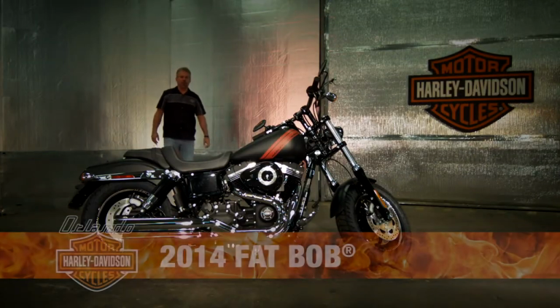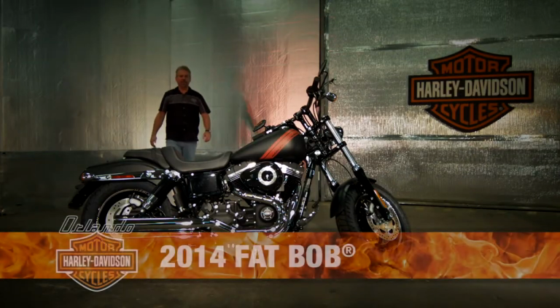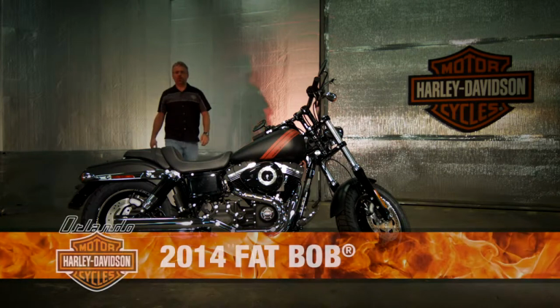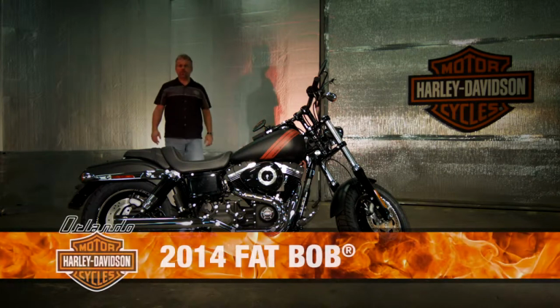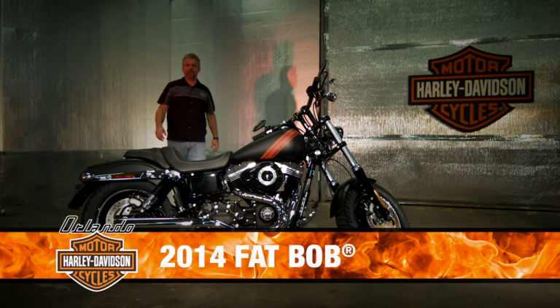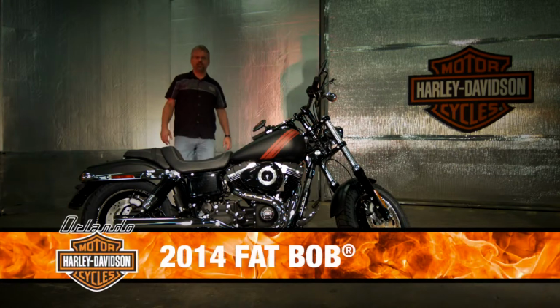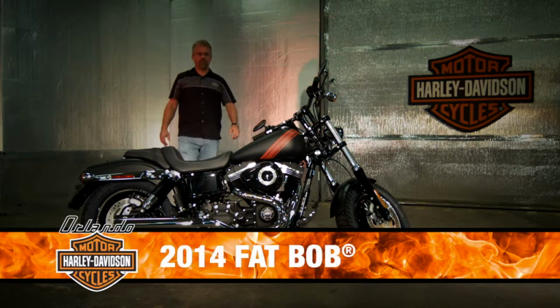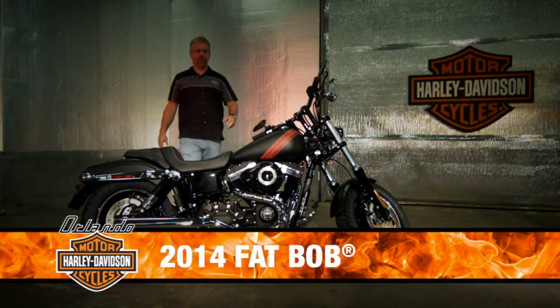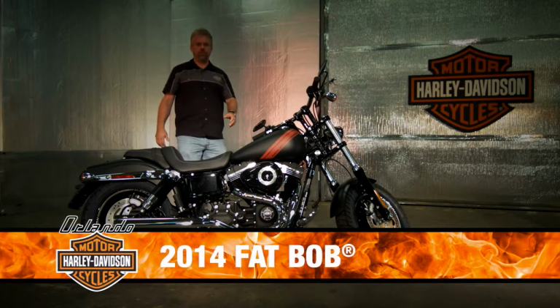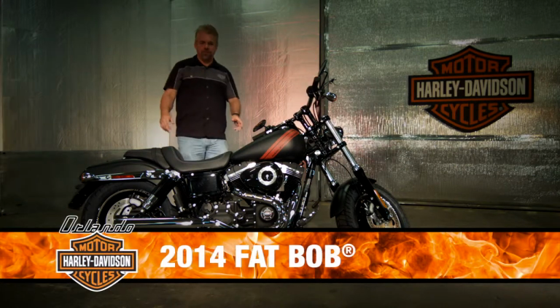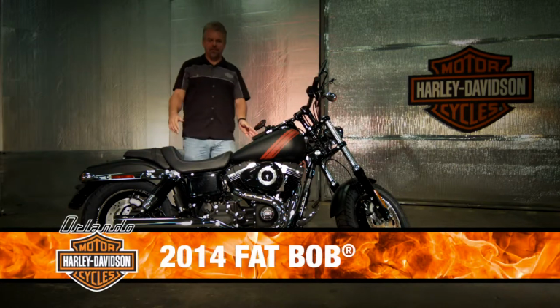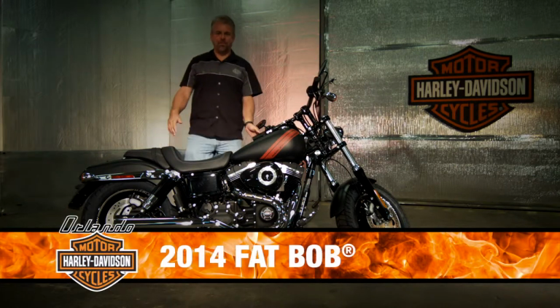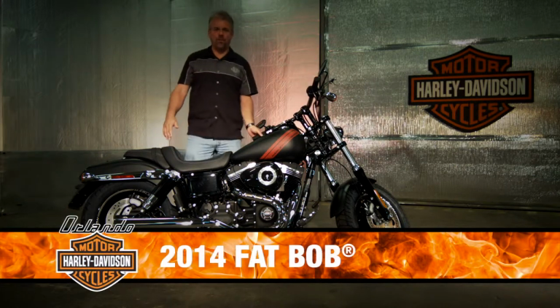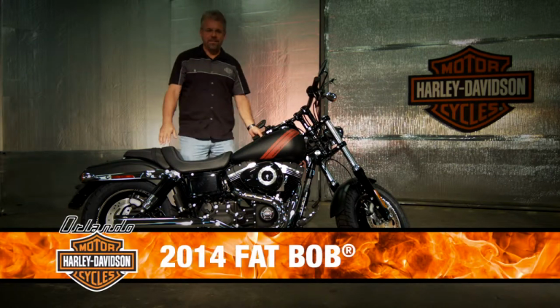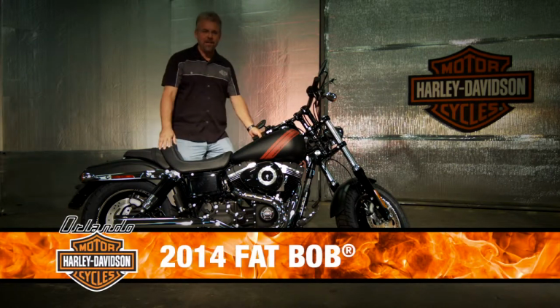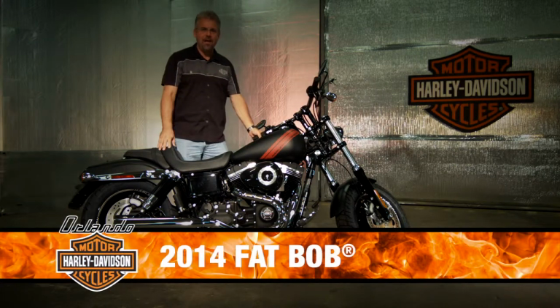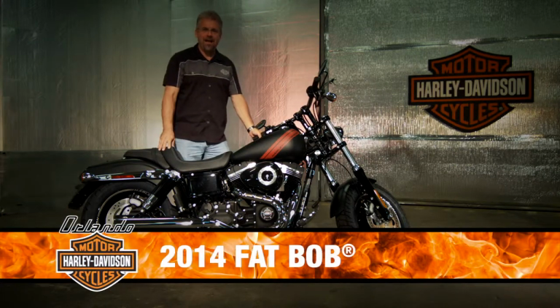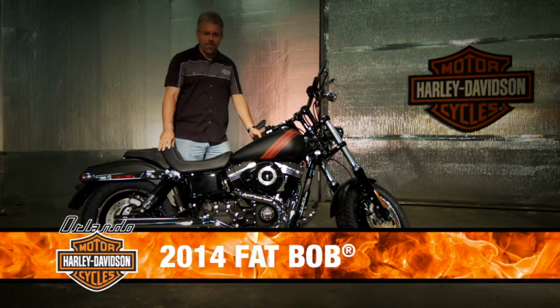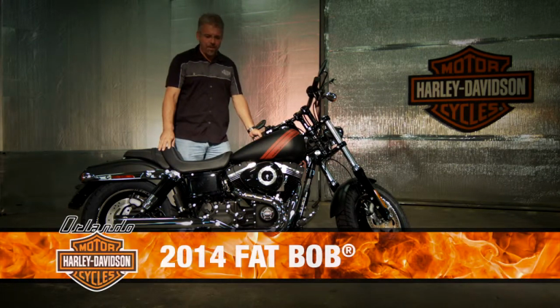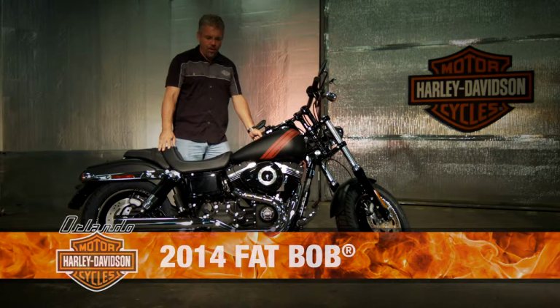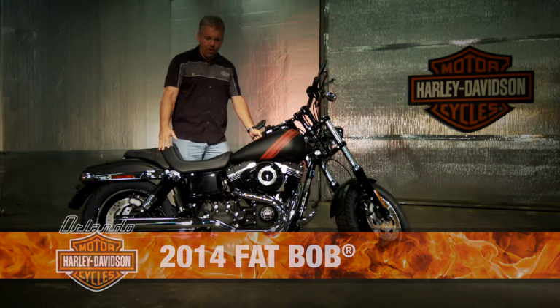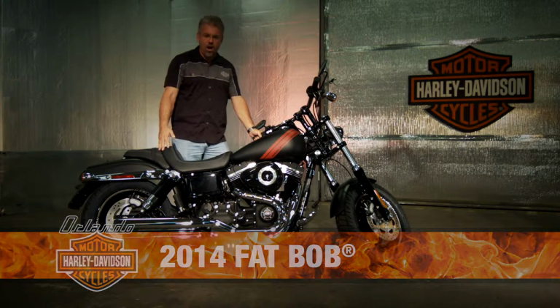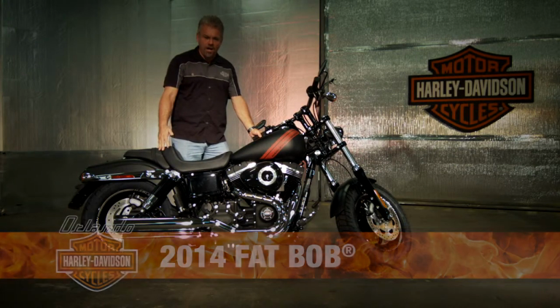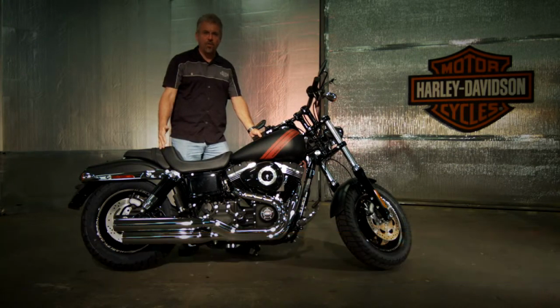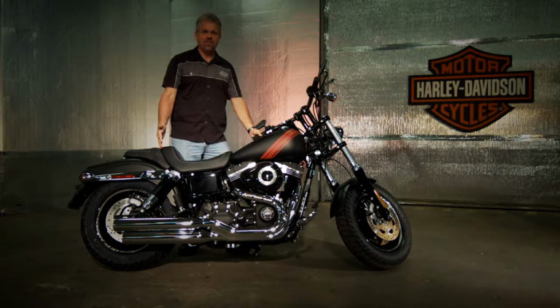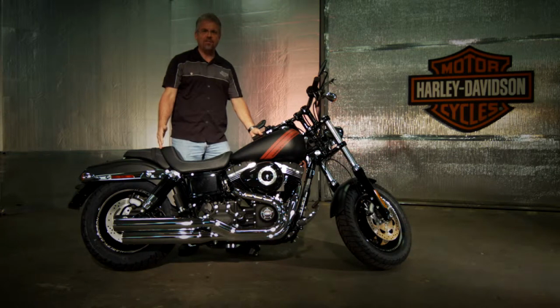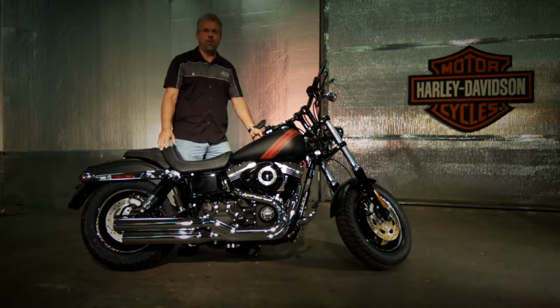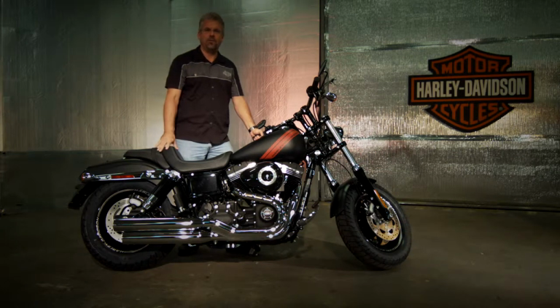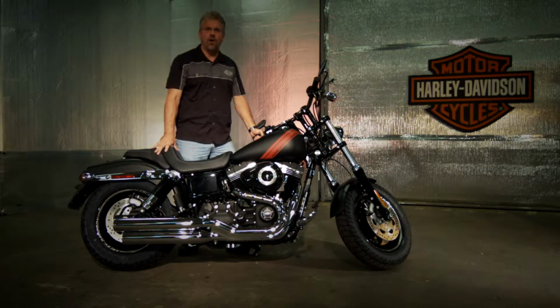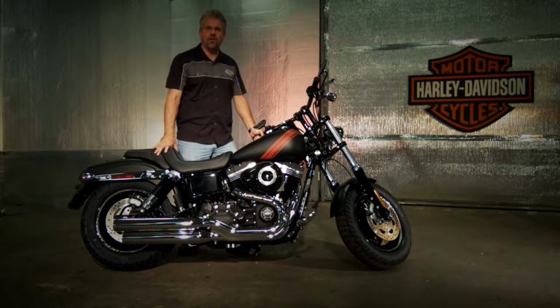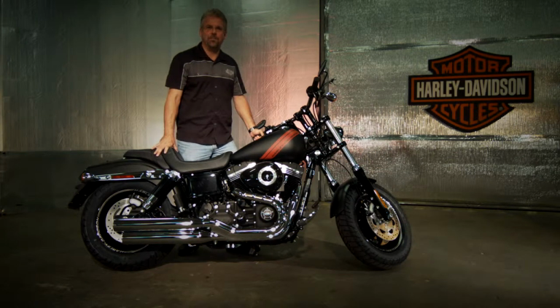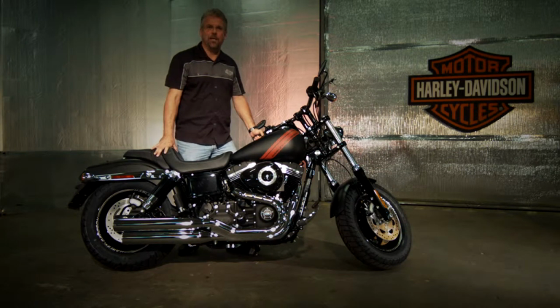Orlando Harley introduces the new 2014 Fat Bob — raw, aggressive, part of the dark custom line.